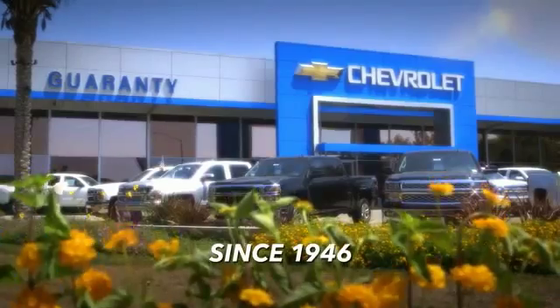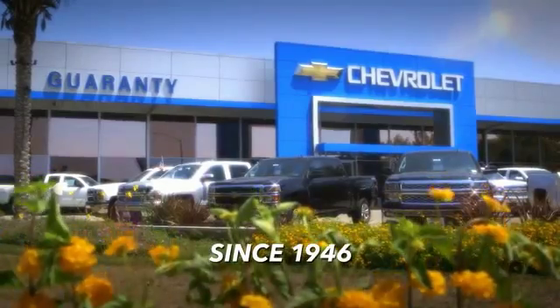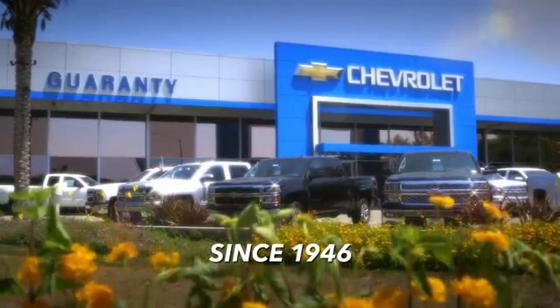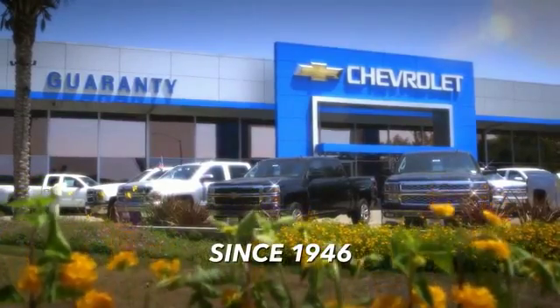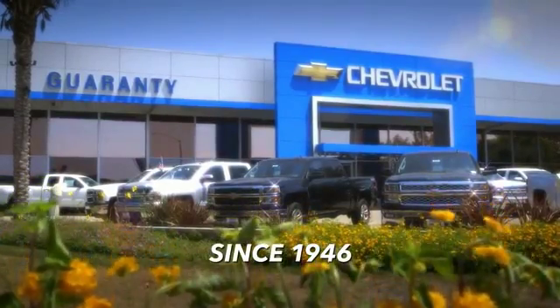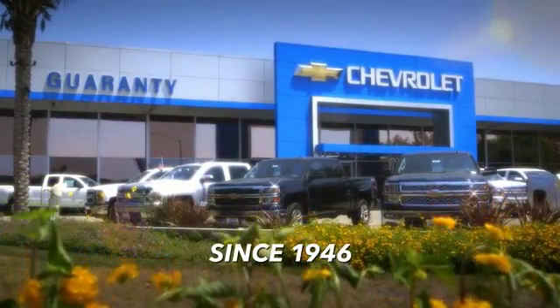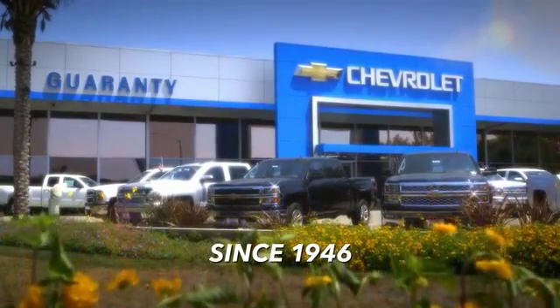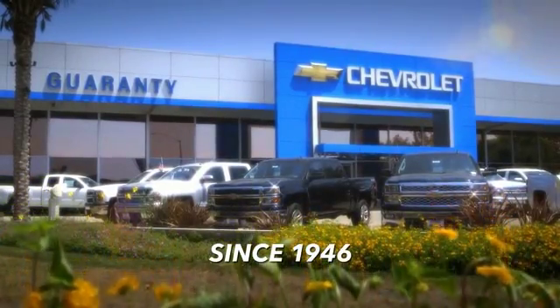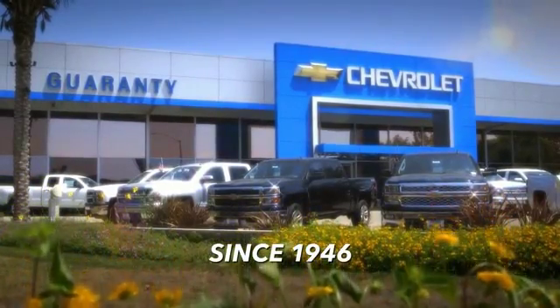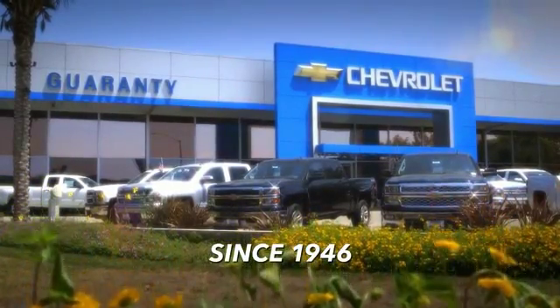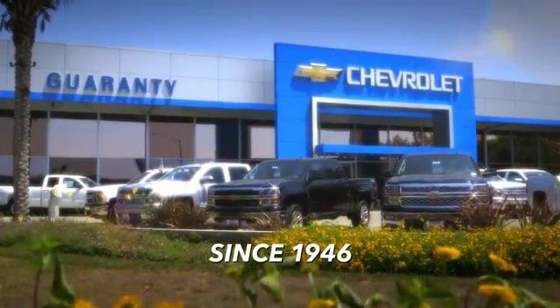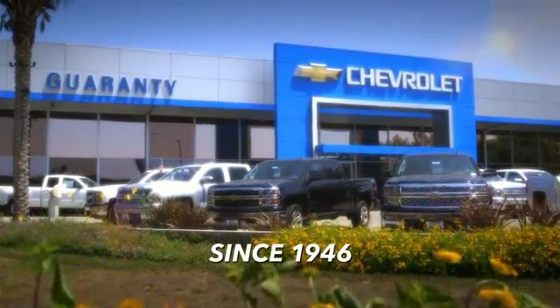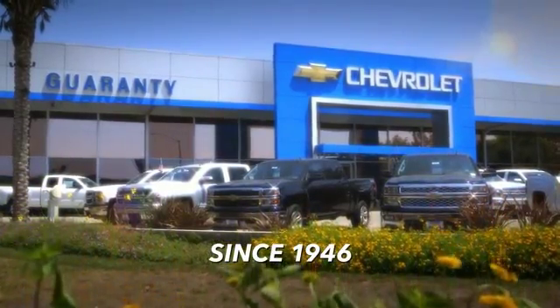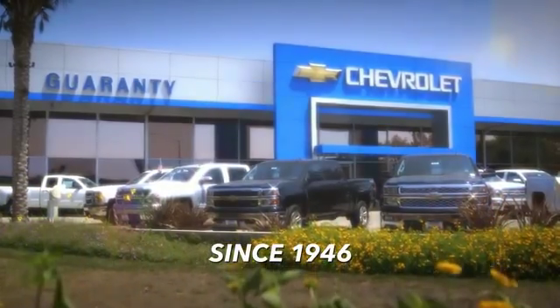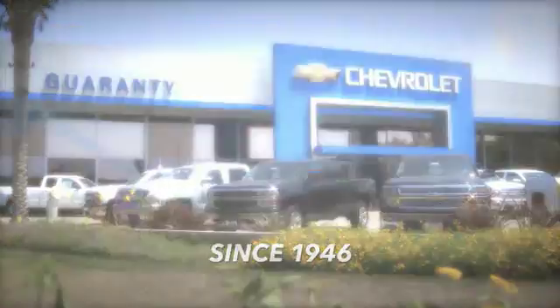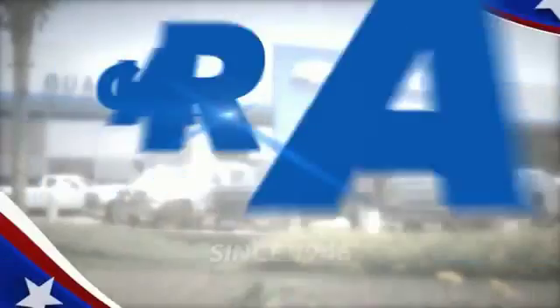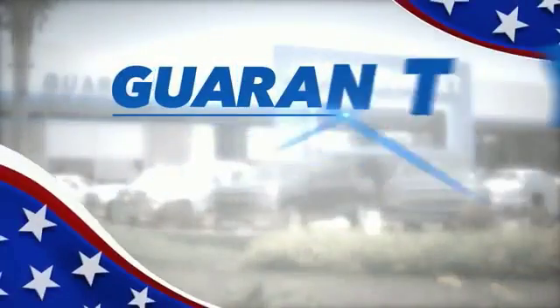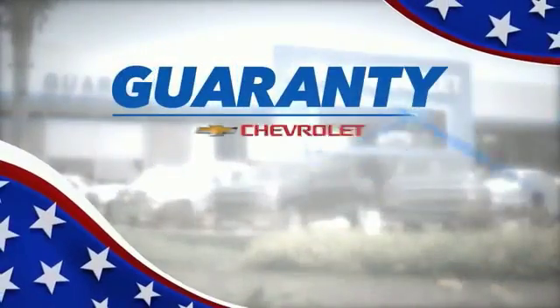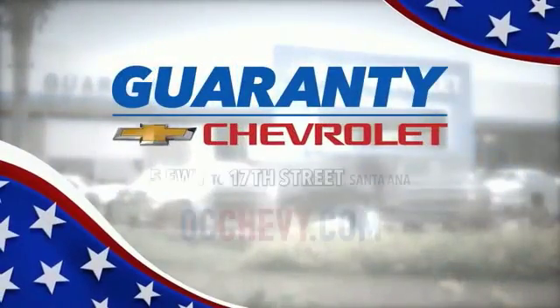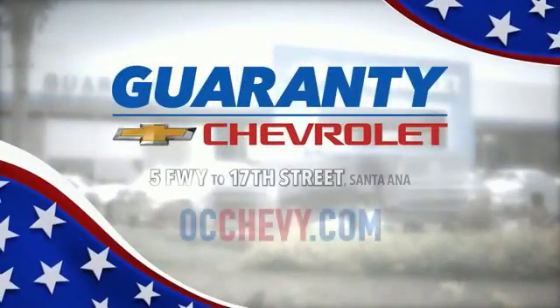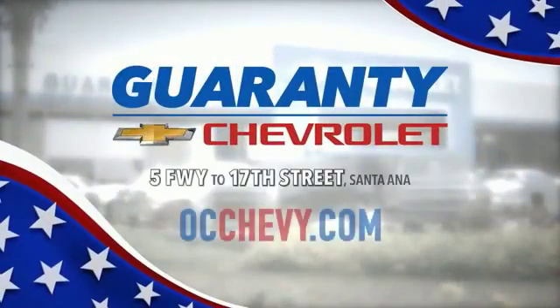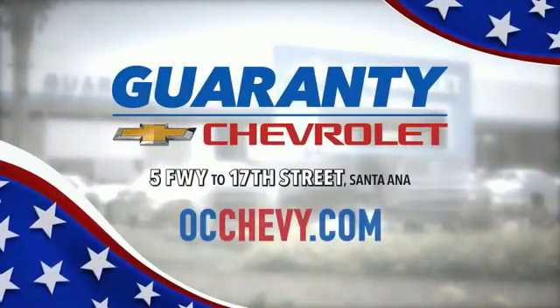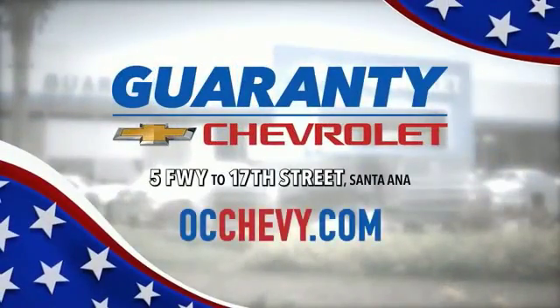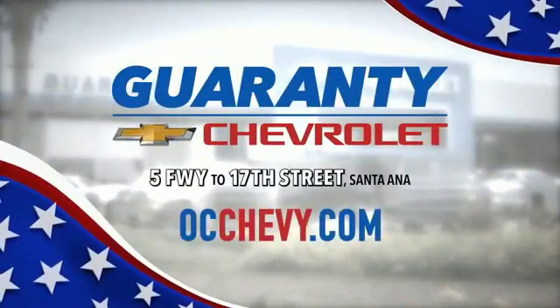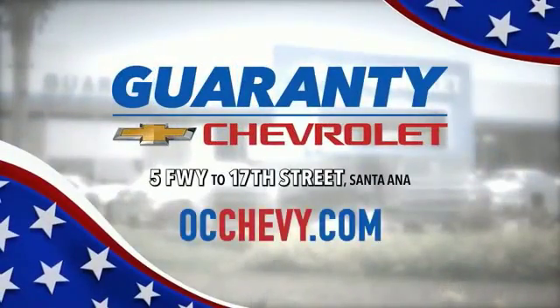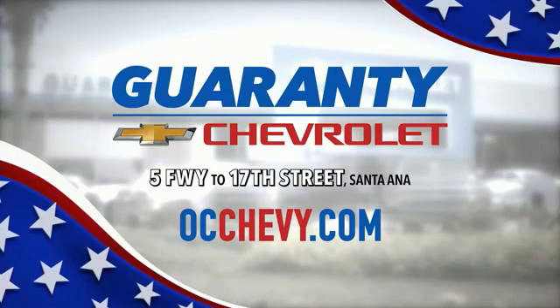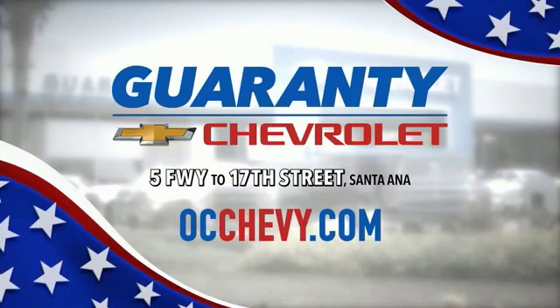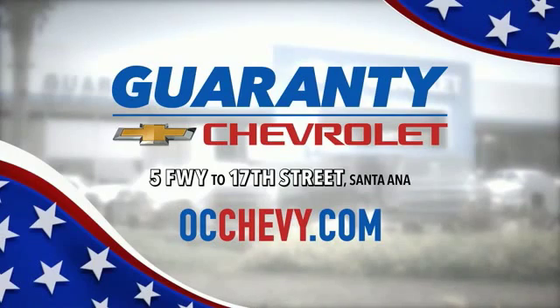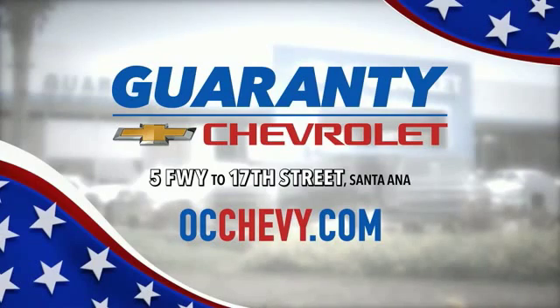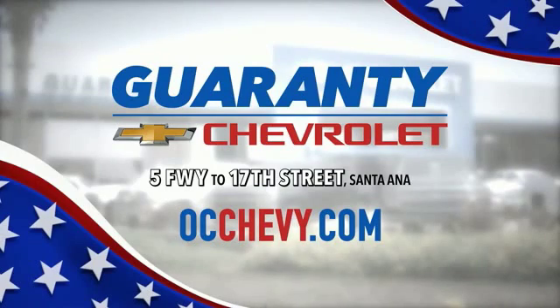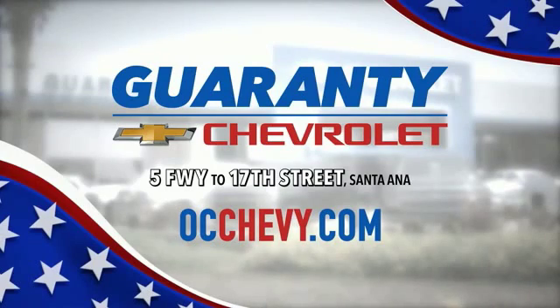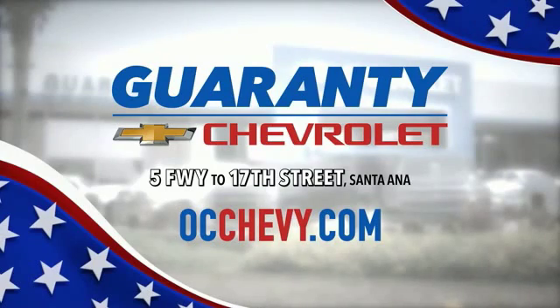Guaranteed Chevrolet, proudly serving Orange County for over 60 years. 17th Street exit off the 5 Freeway.